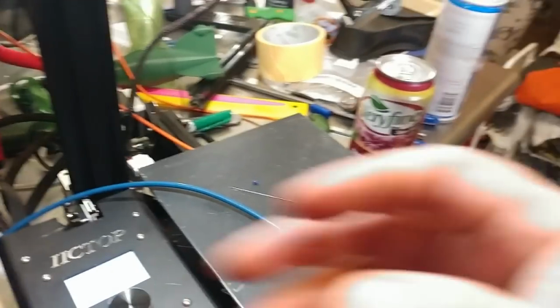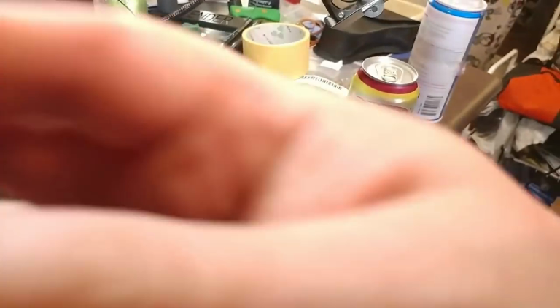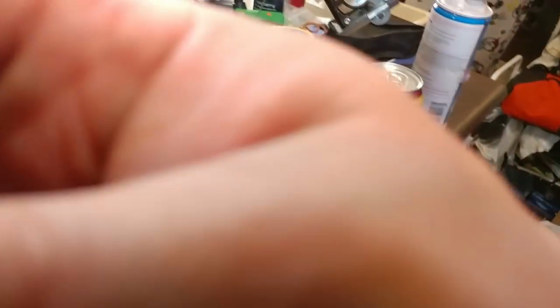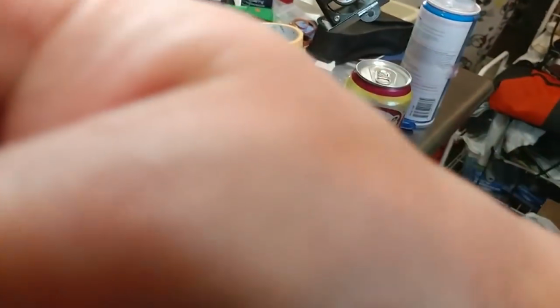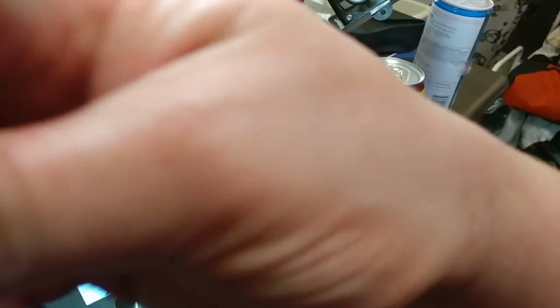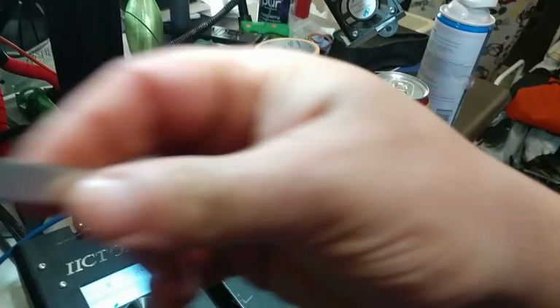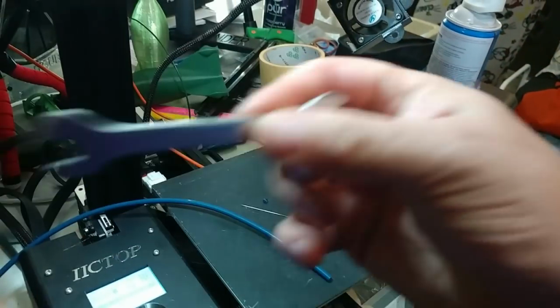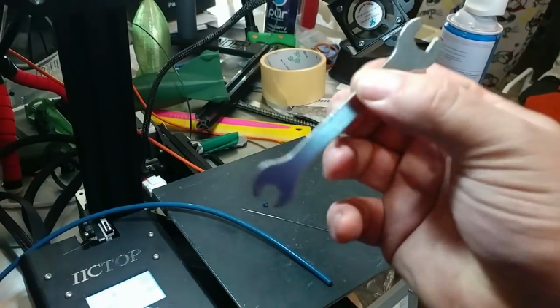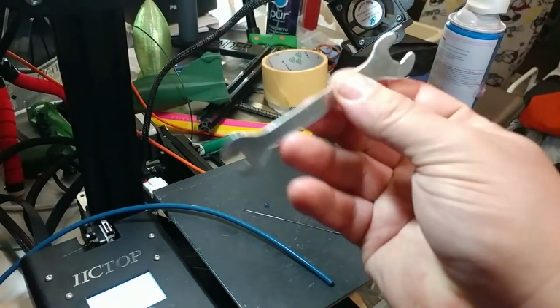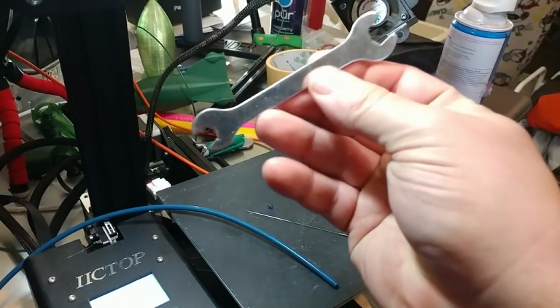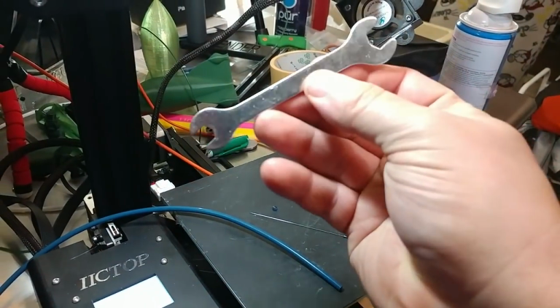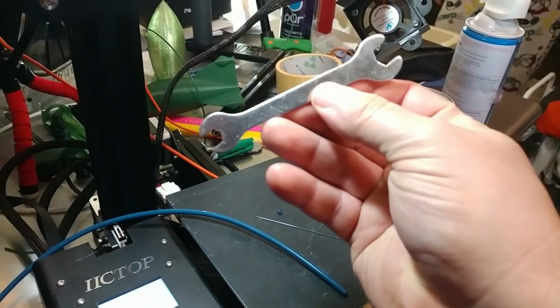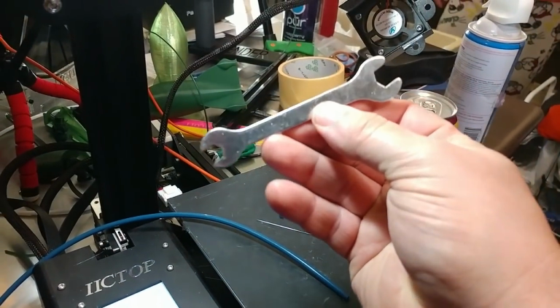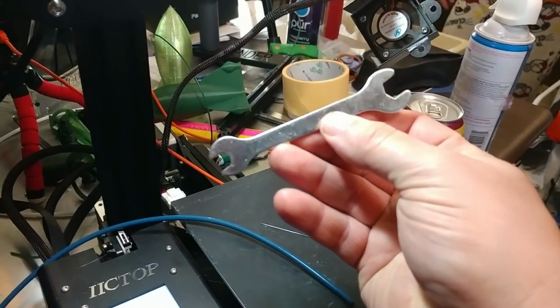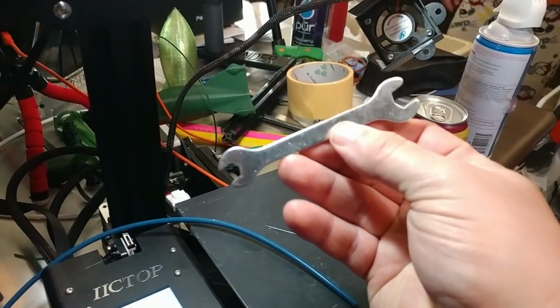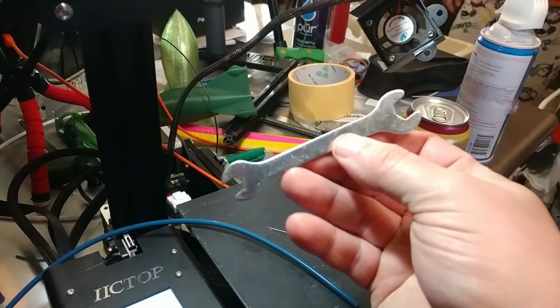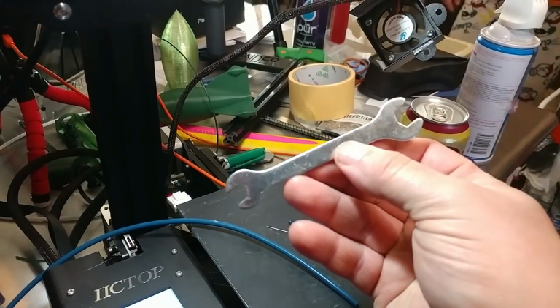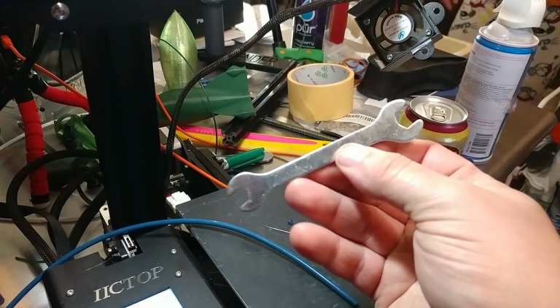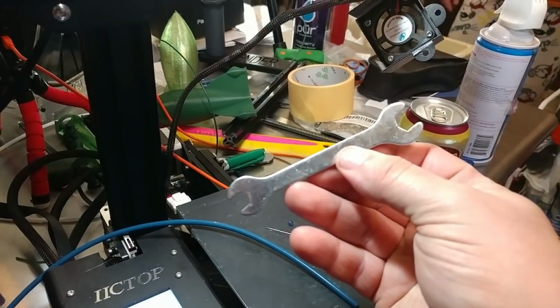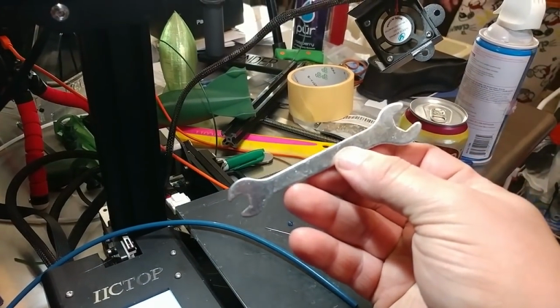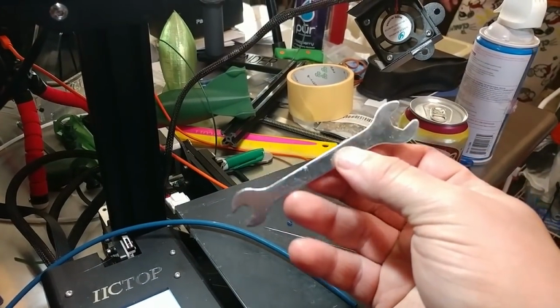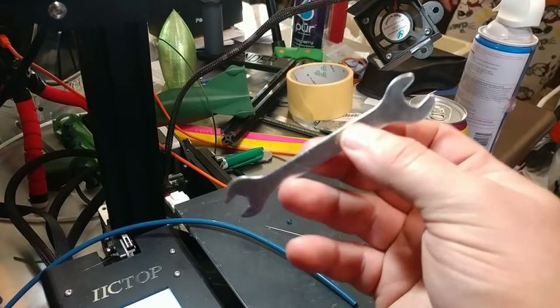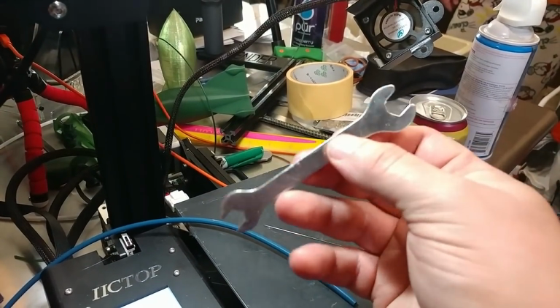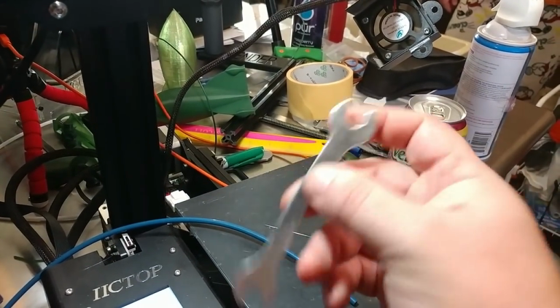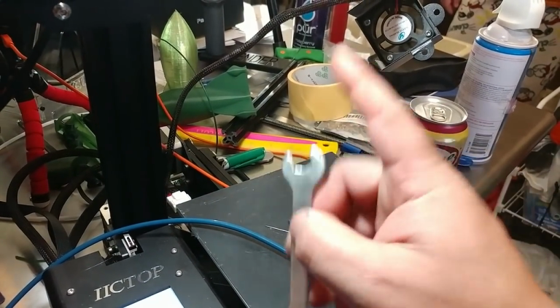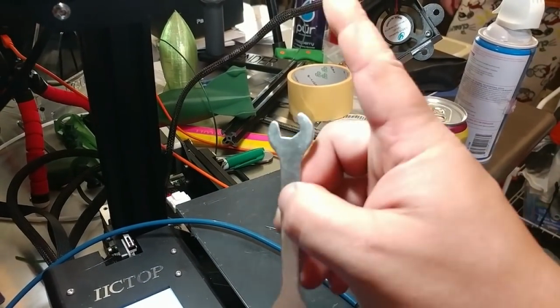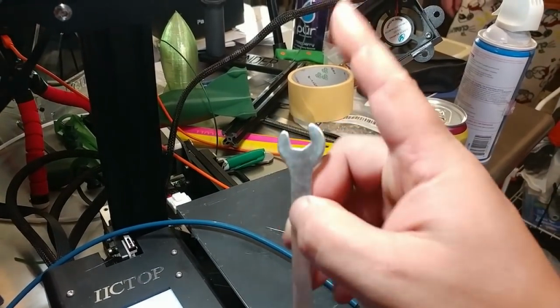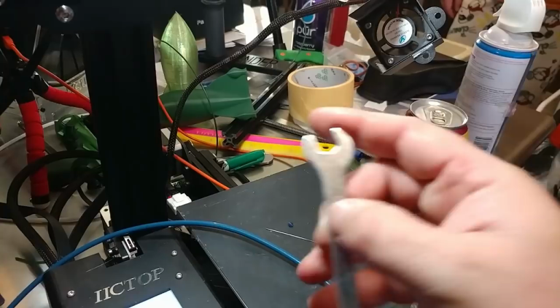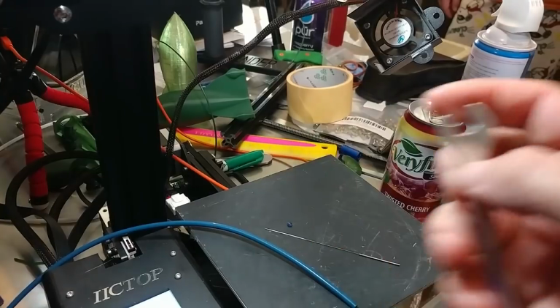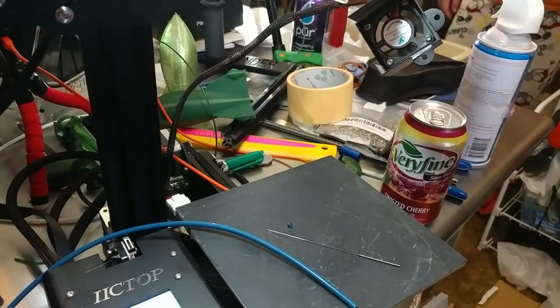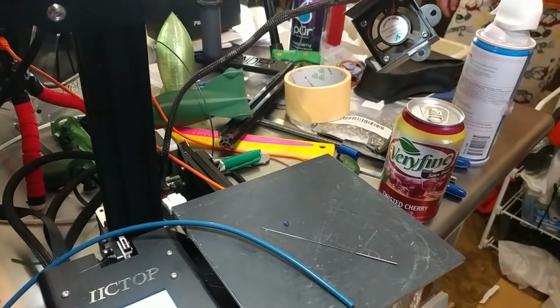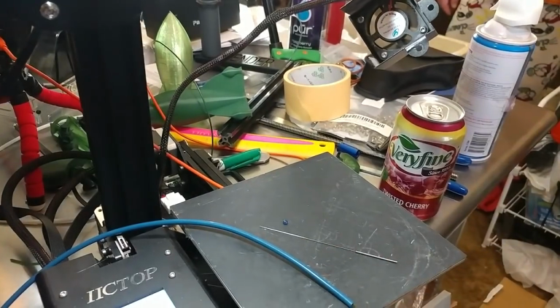By the way, the little two-way wrench that the printers come with will work on getting that off.